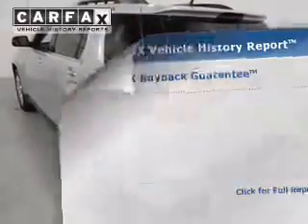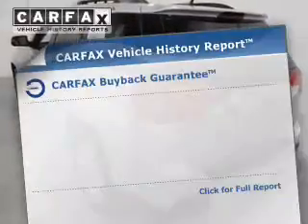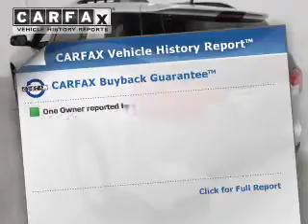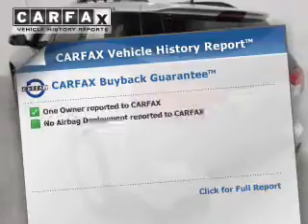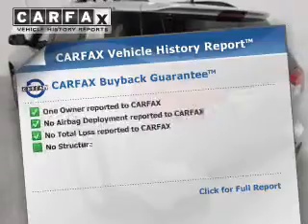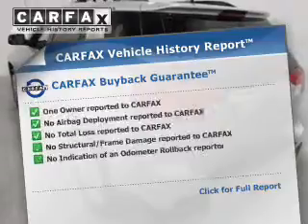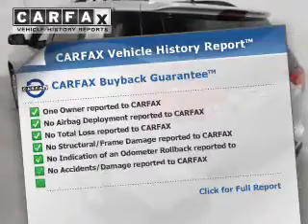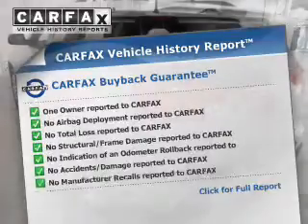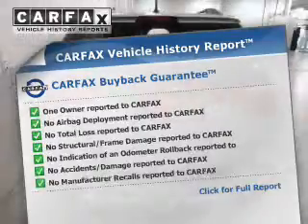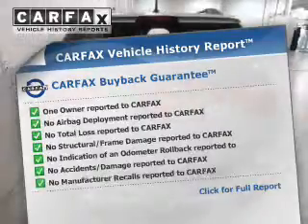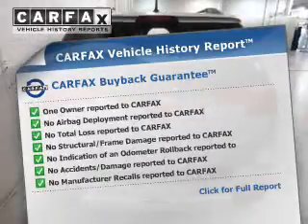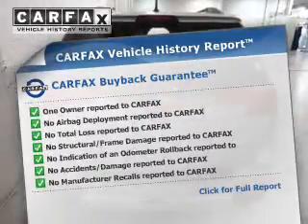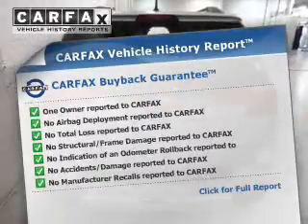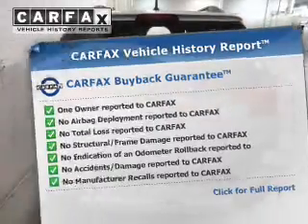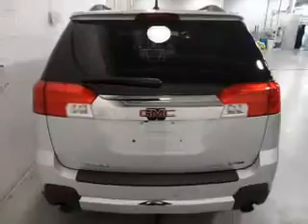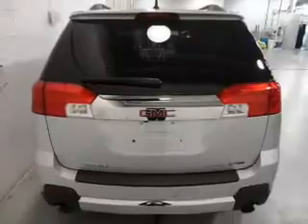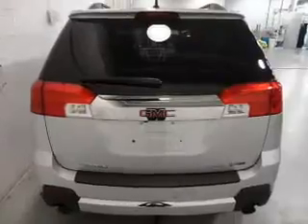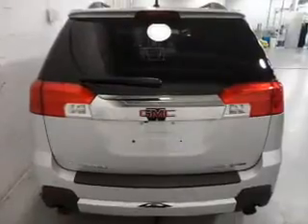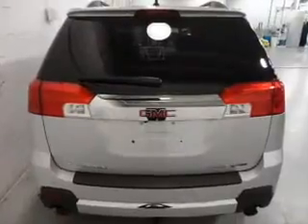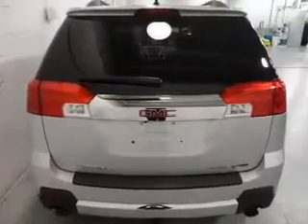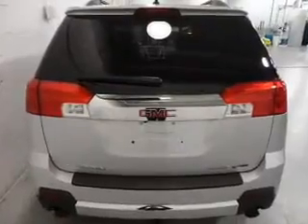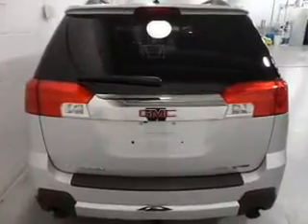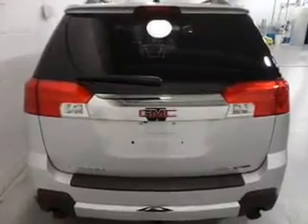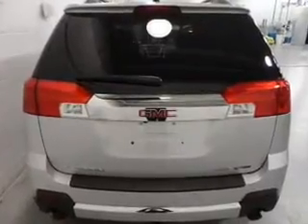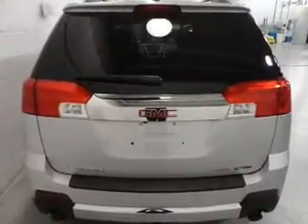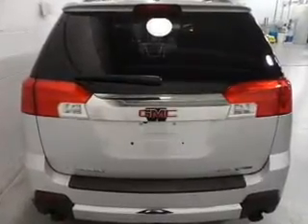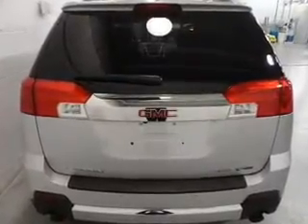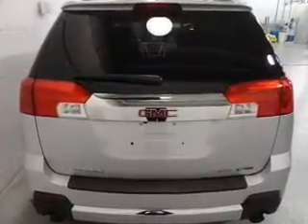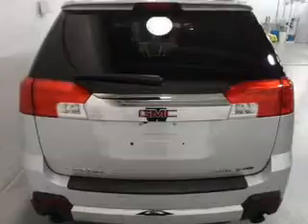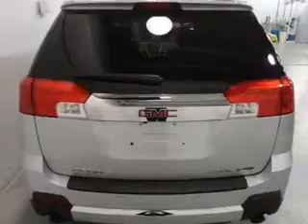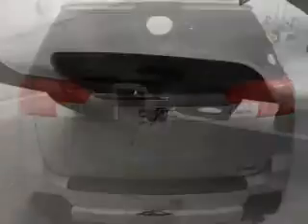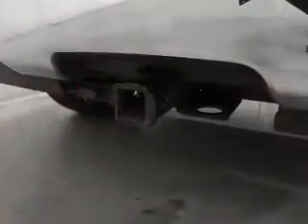Carfax is offered to provide you with peace of mind. Let us put you in the driver's seat today — call or click to contact us.